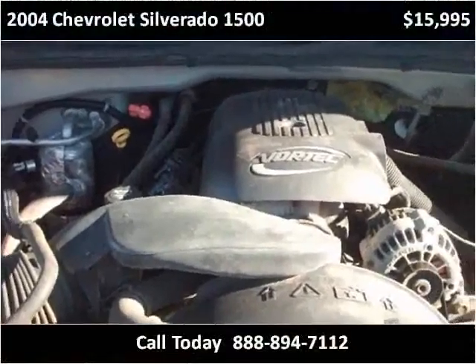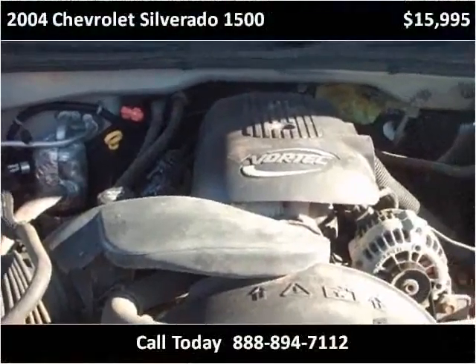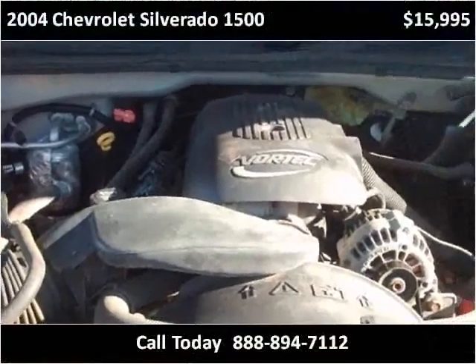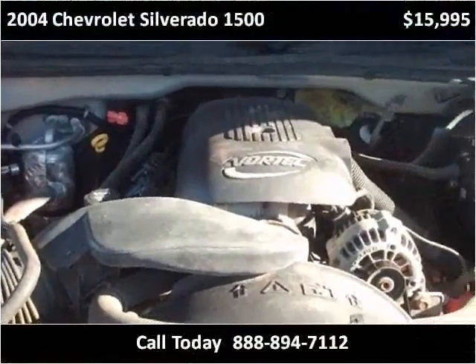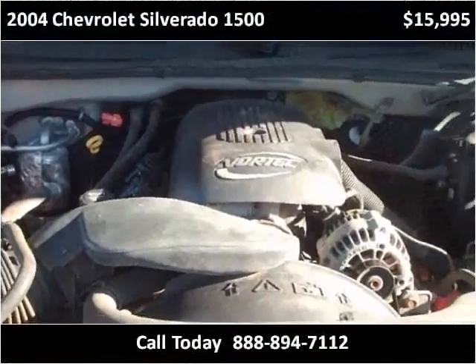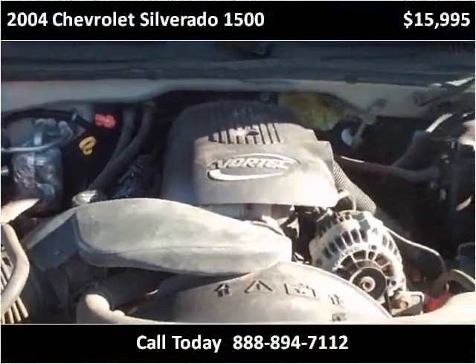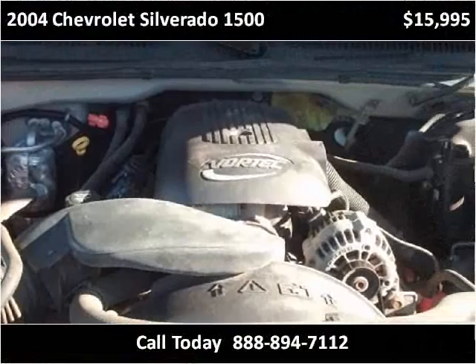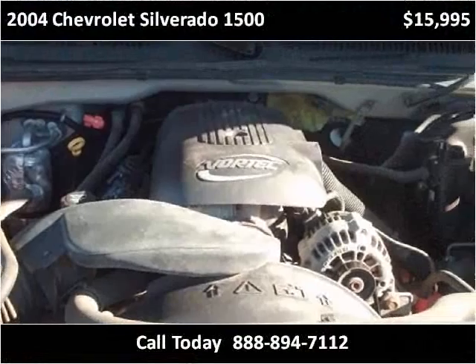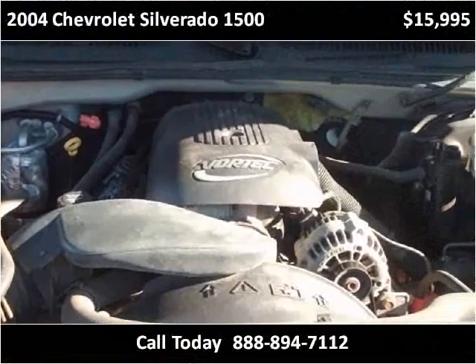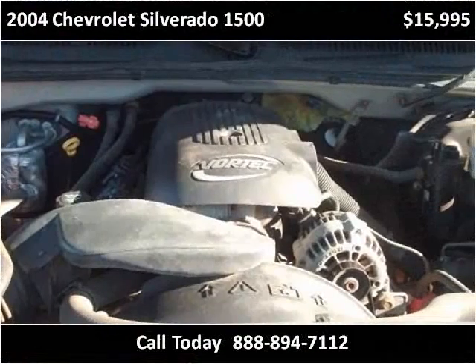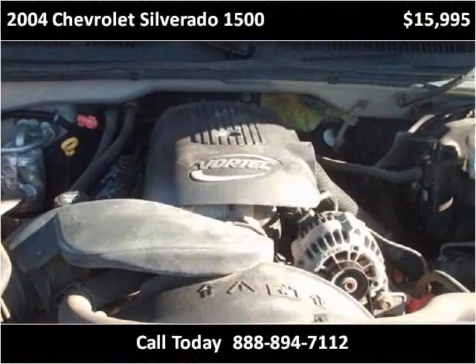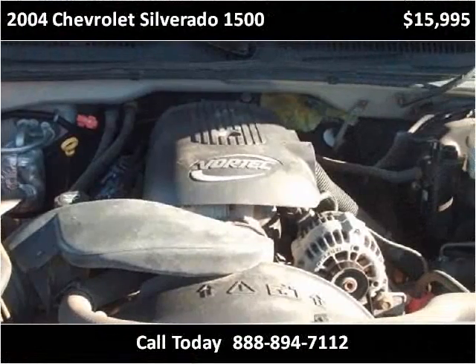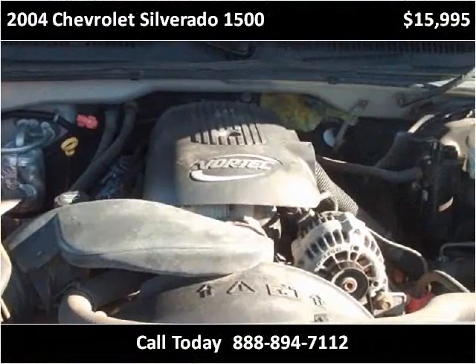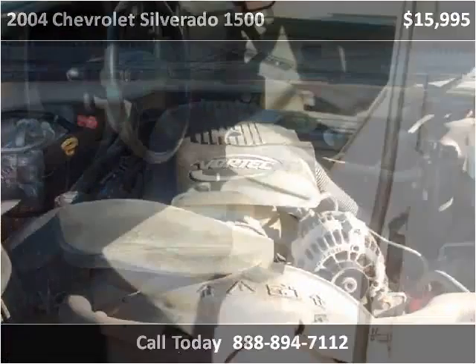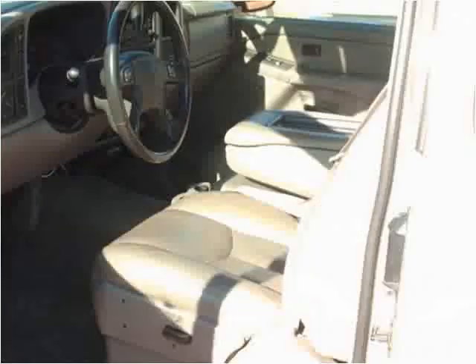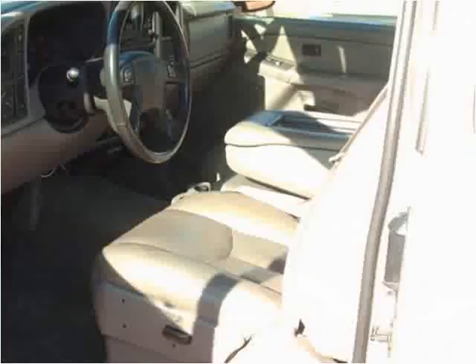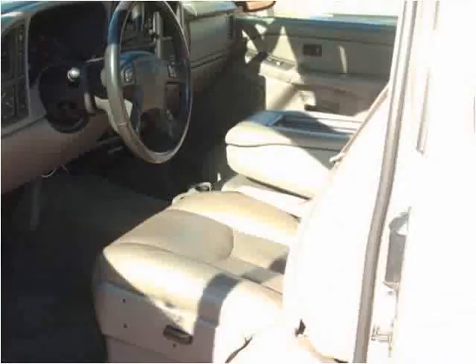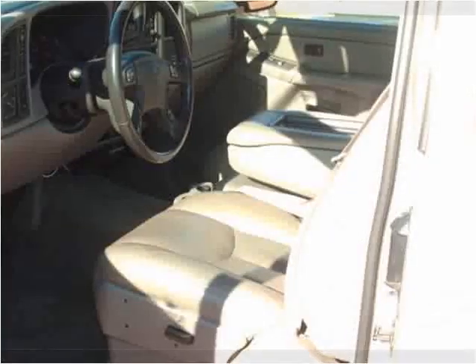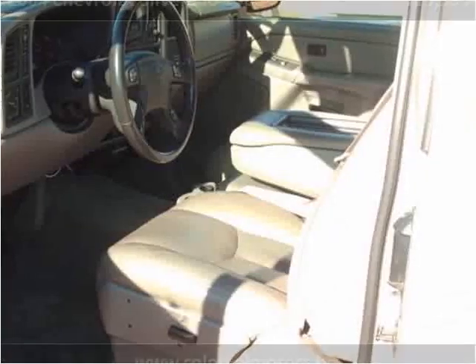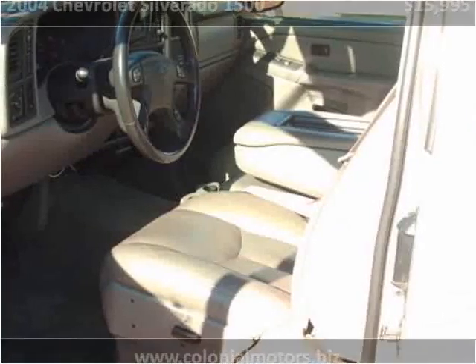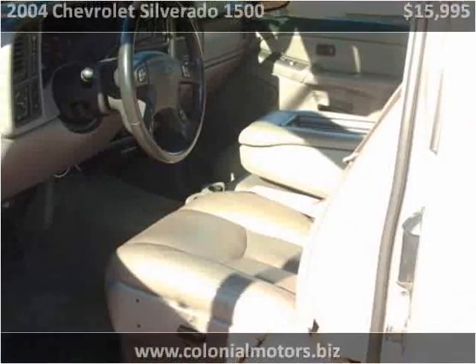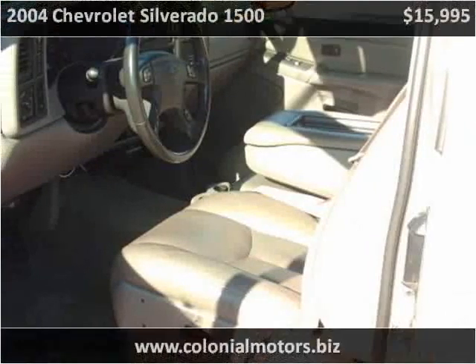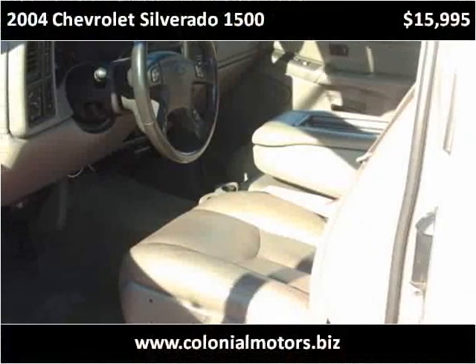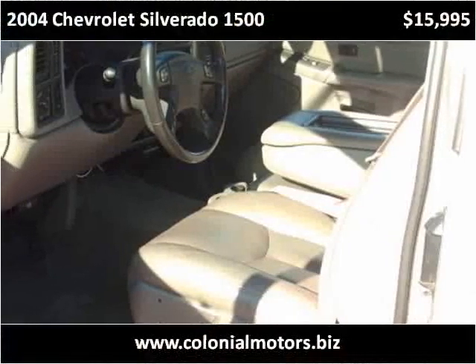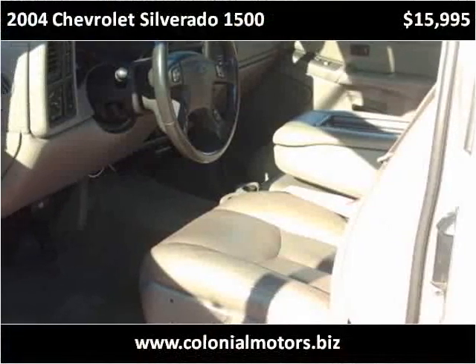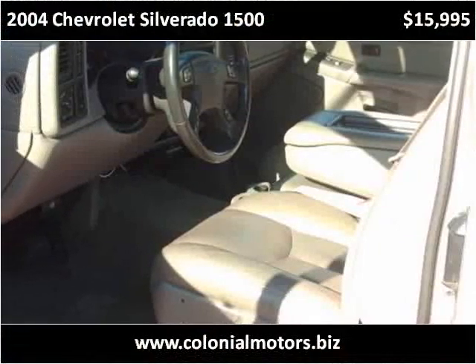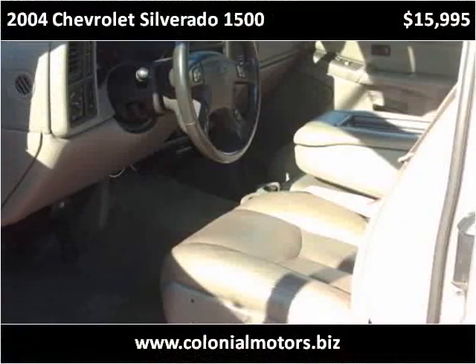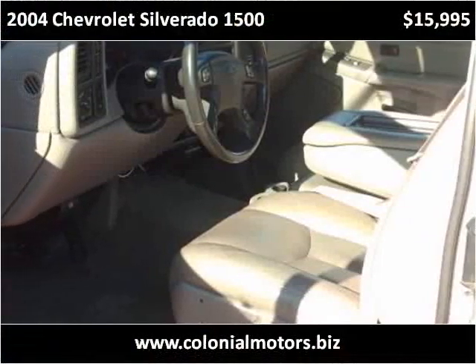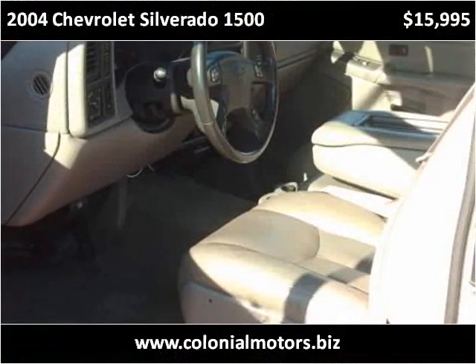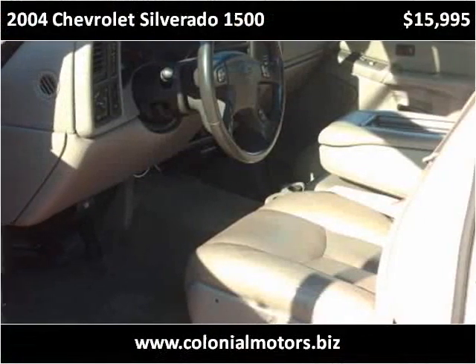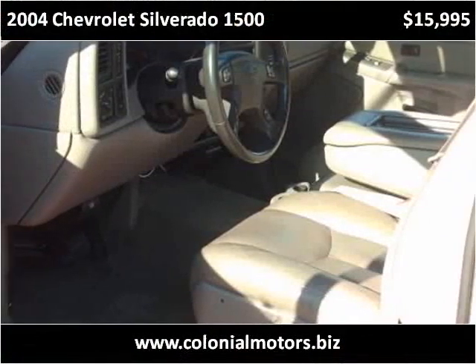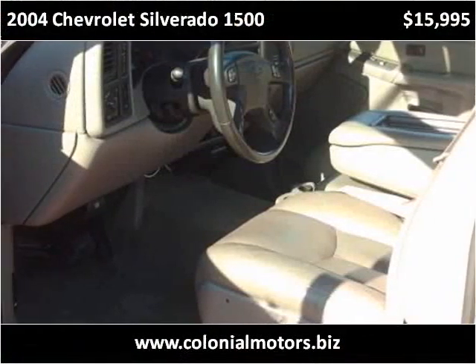This vehicle has got a lot of great features.